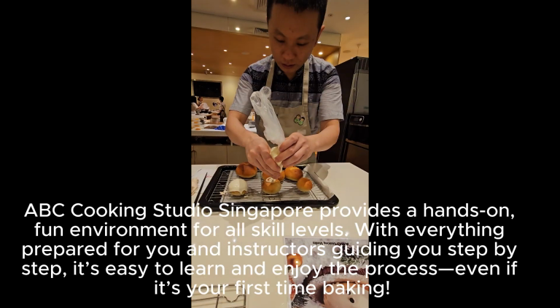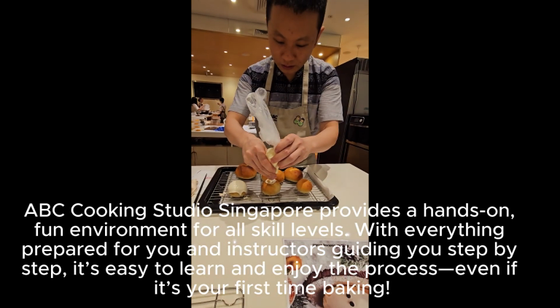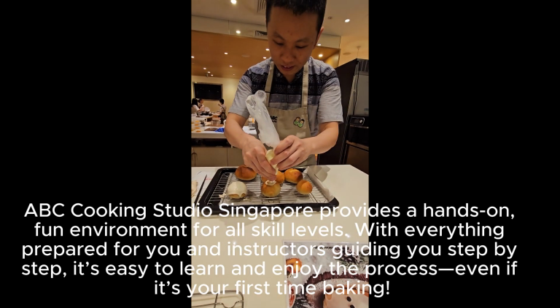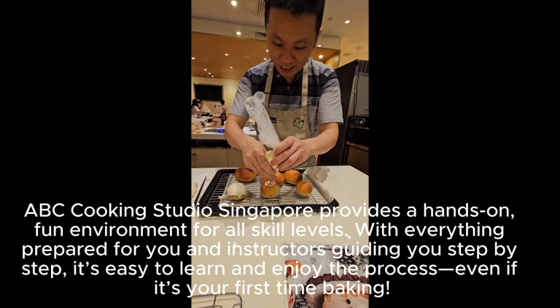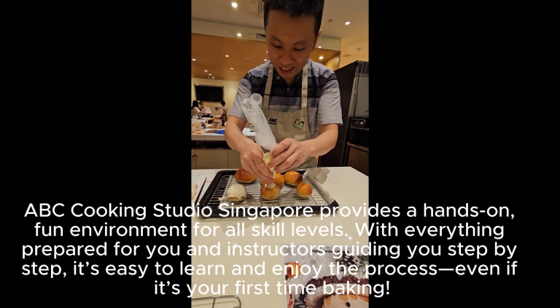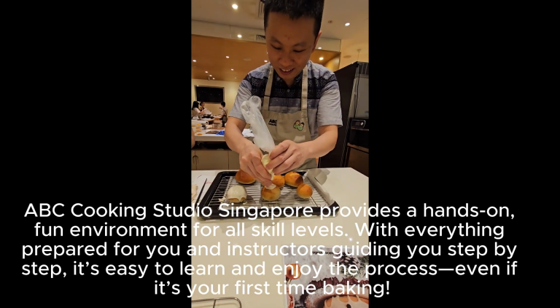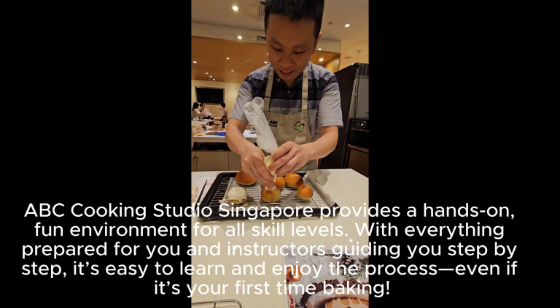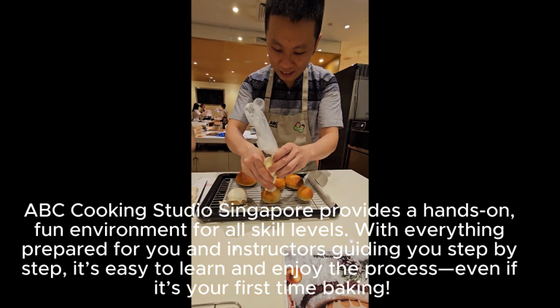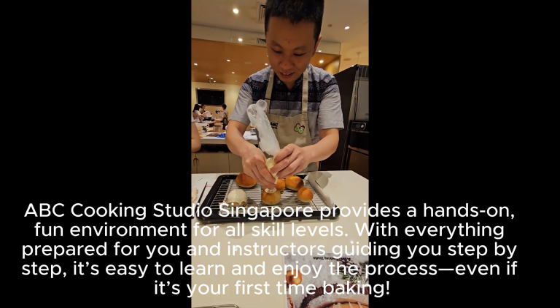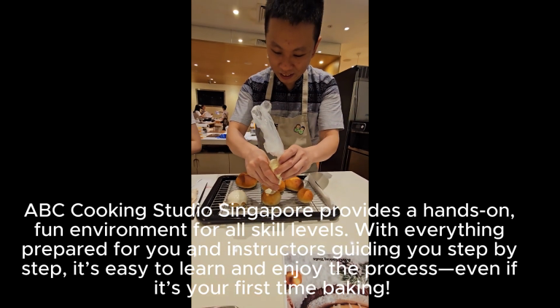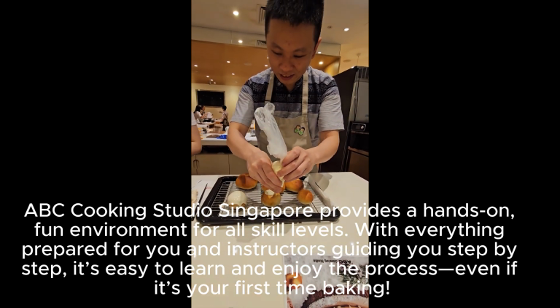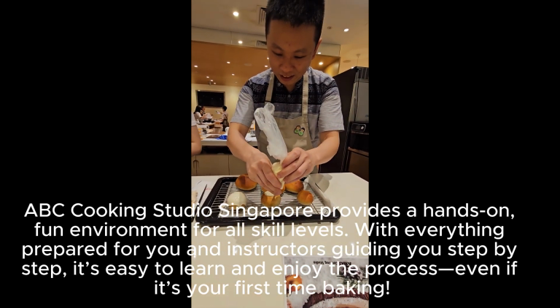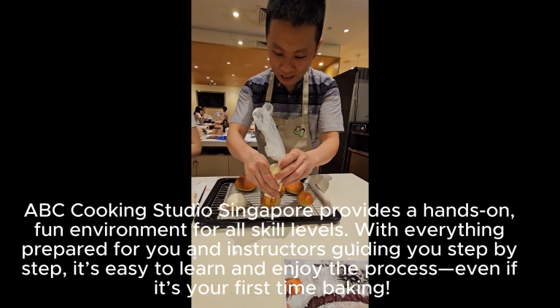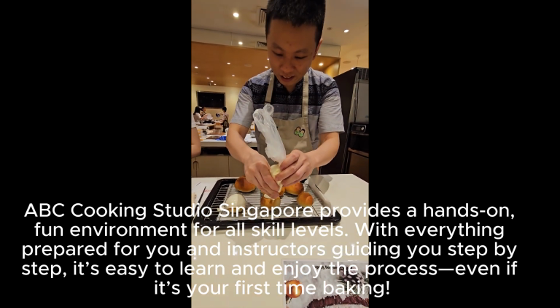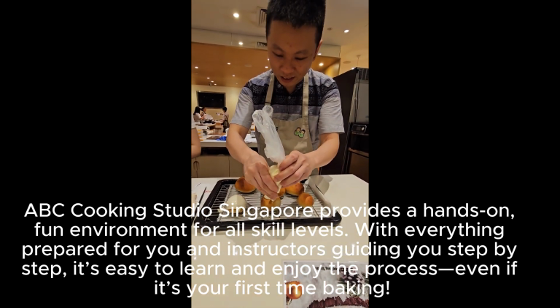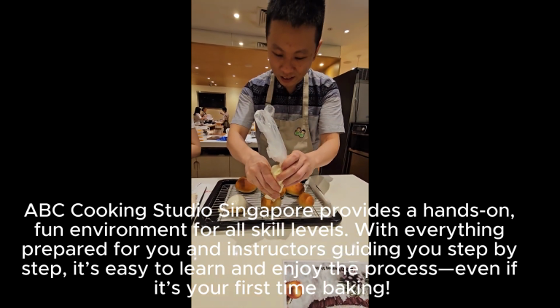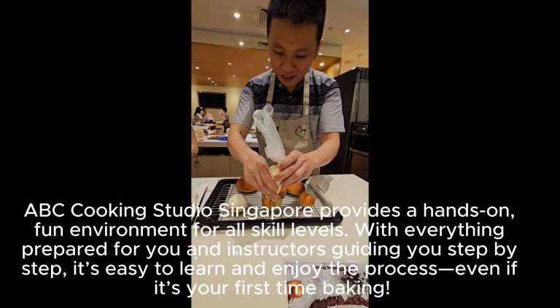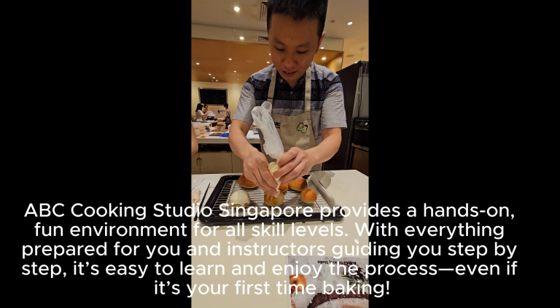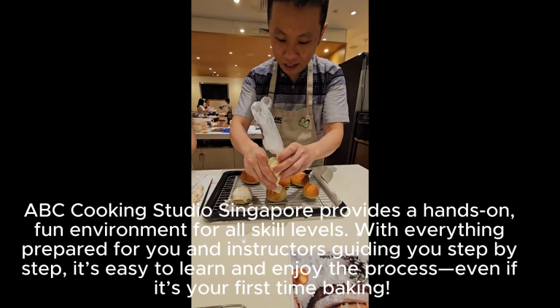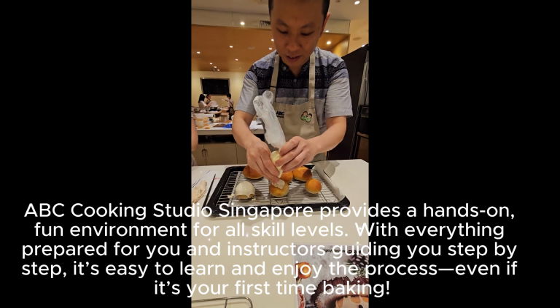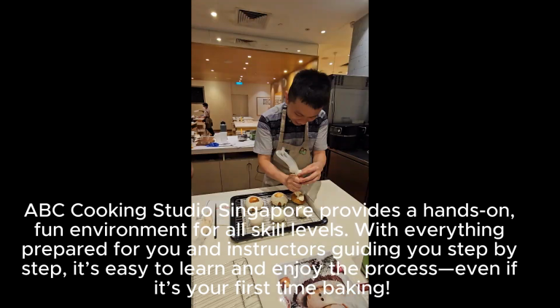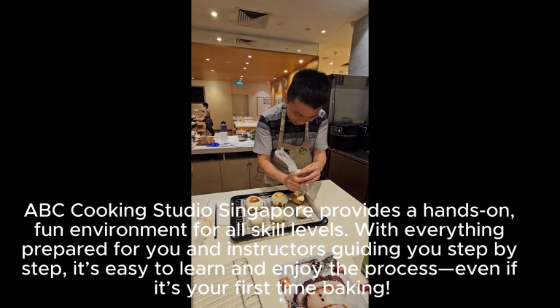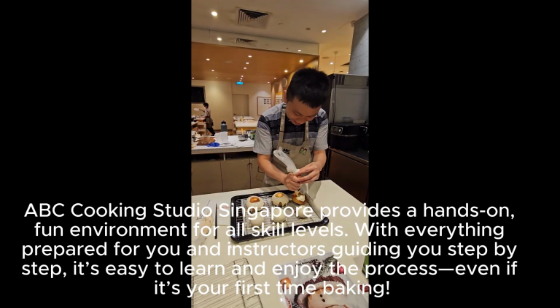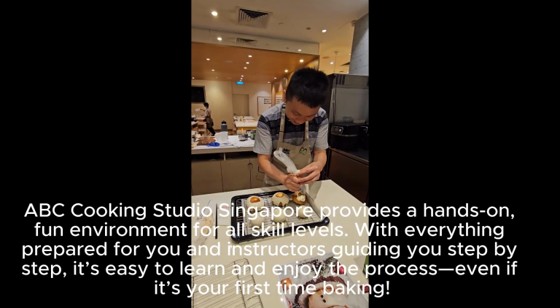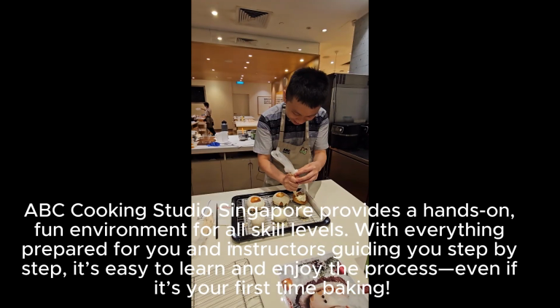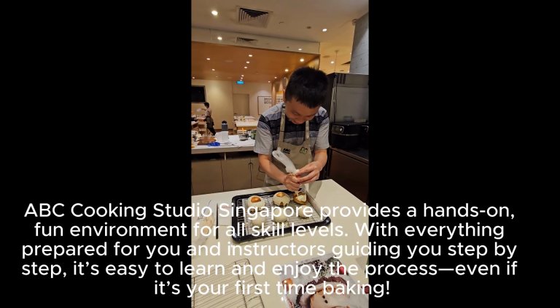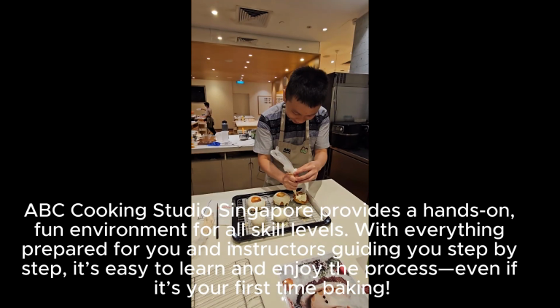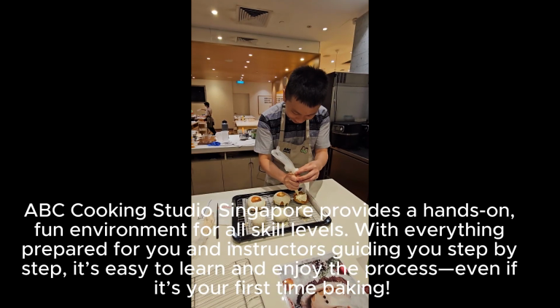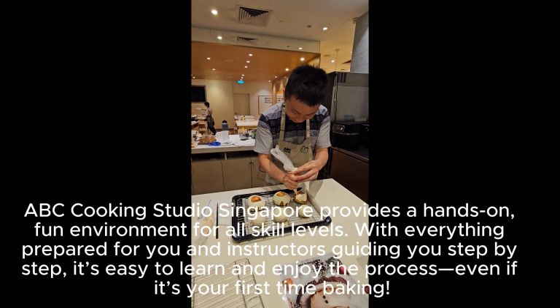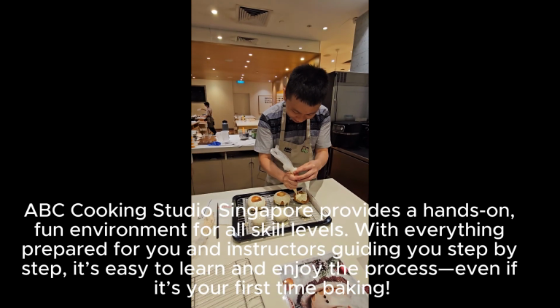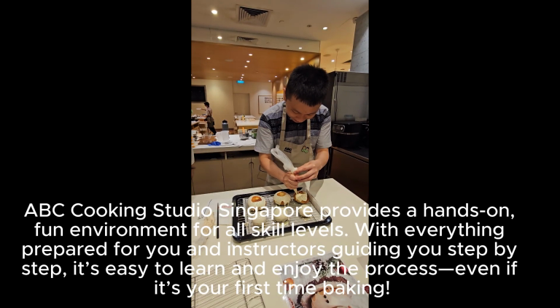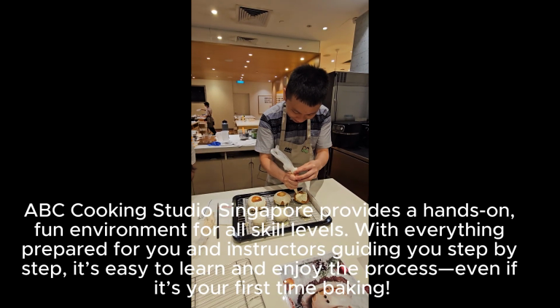ABC Cooking Studio Singapore provides a hands-on, fun environment for all skill levels, with everything prepared for you and instructors guiding you step by step. It's easy to learn and enjoy the process.